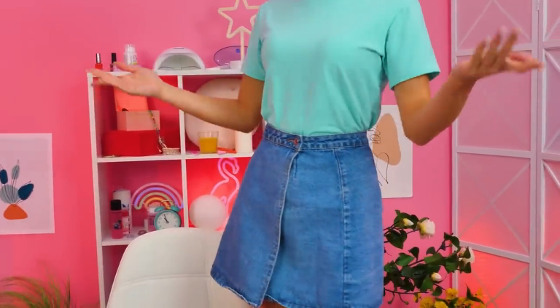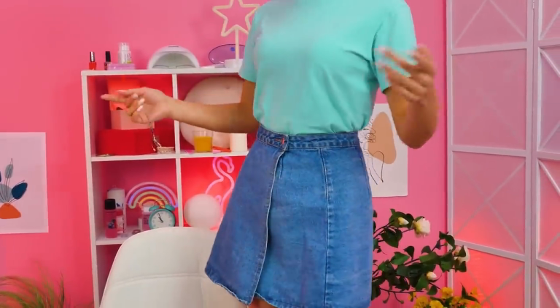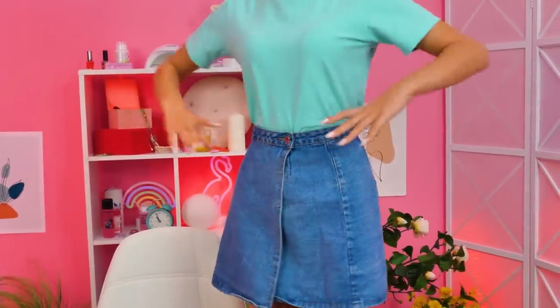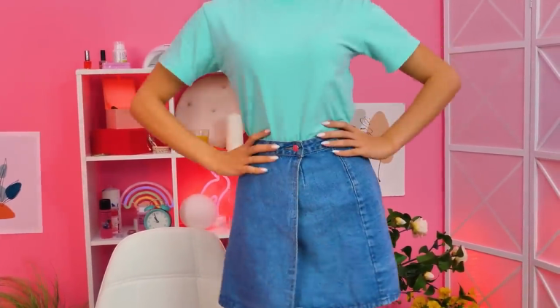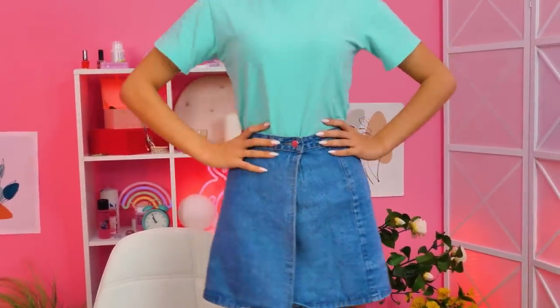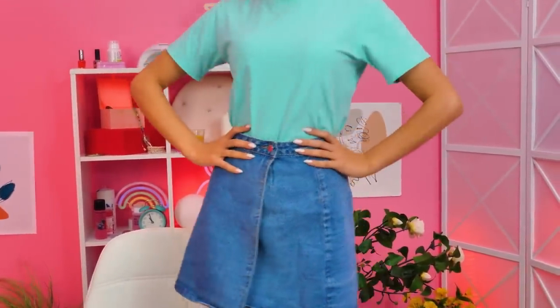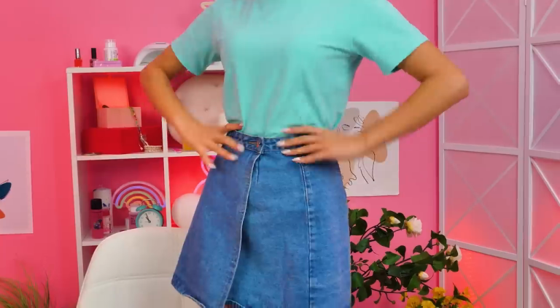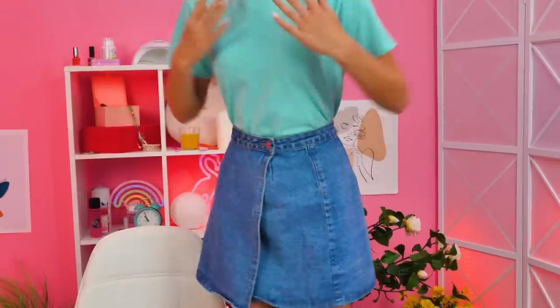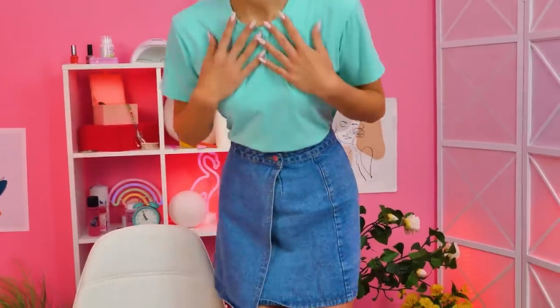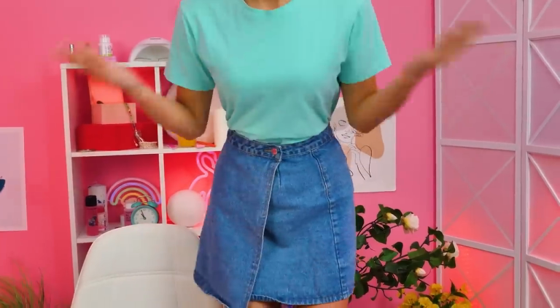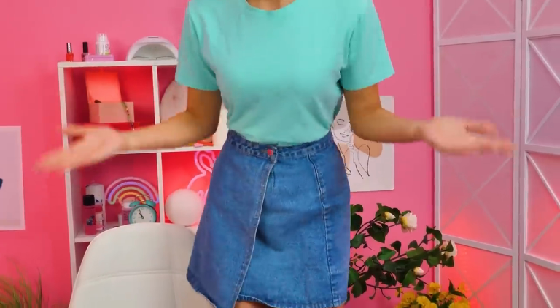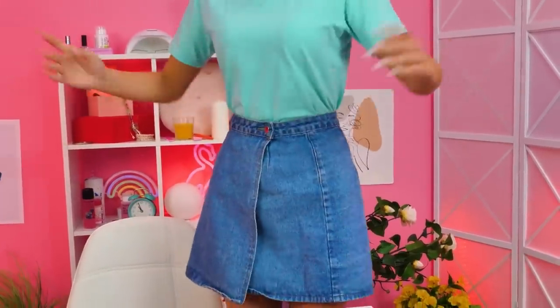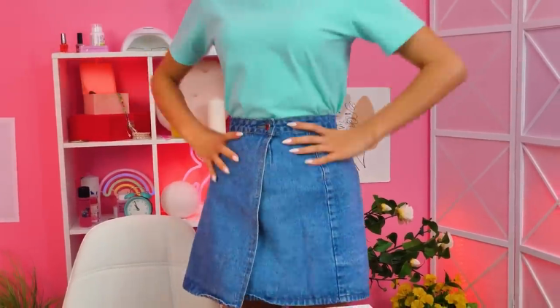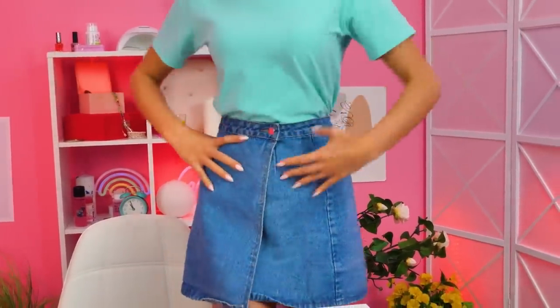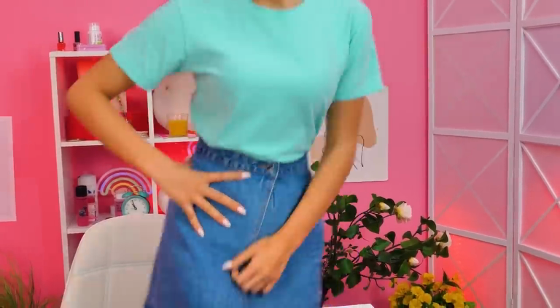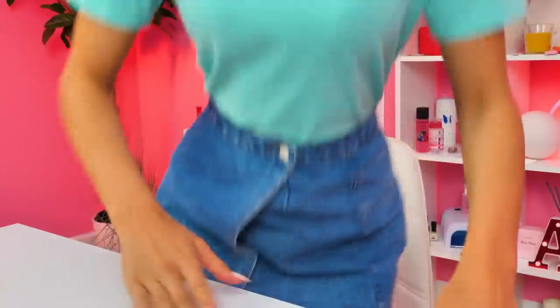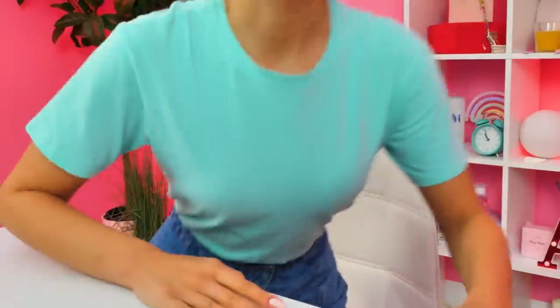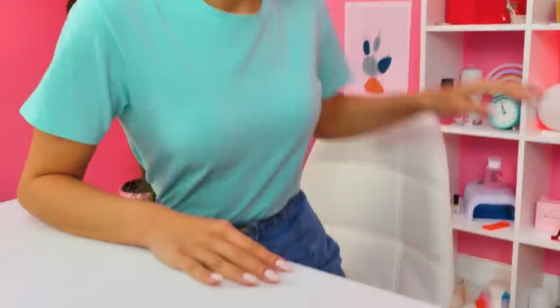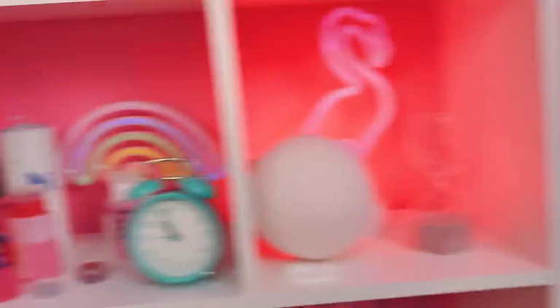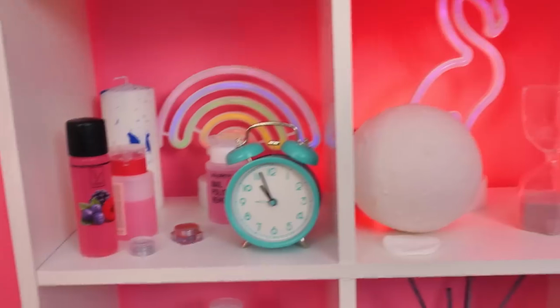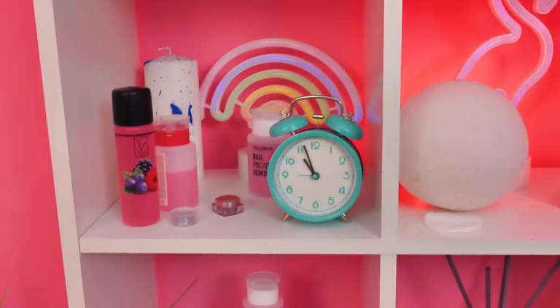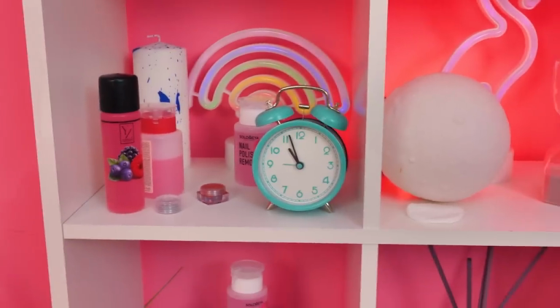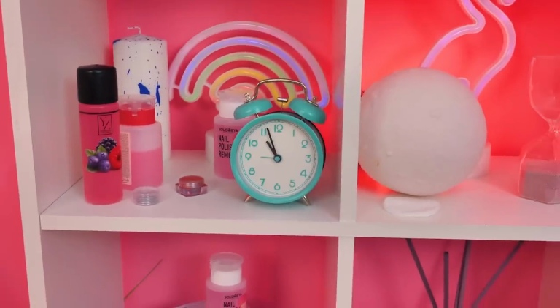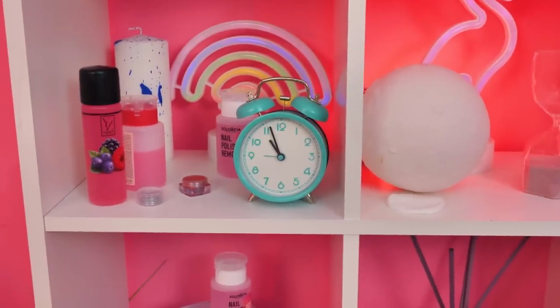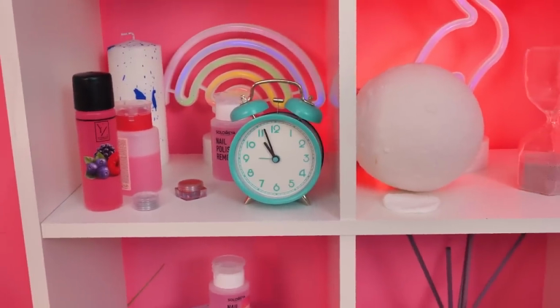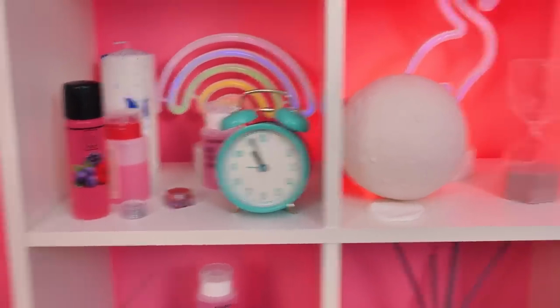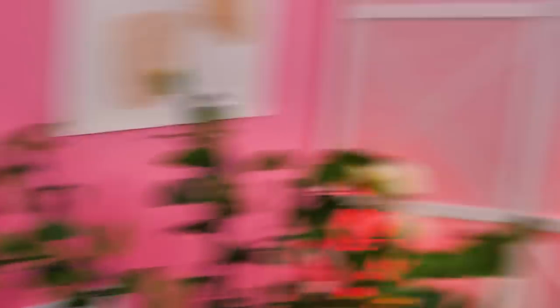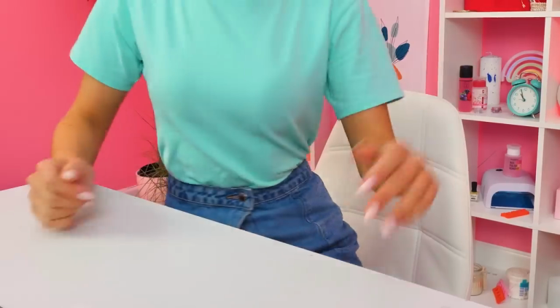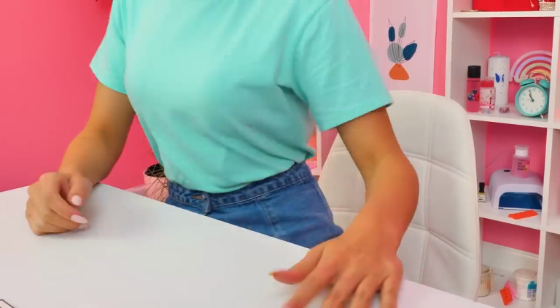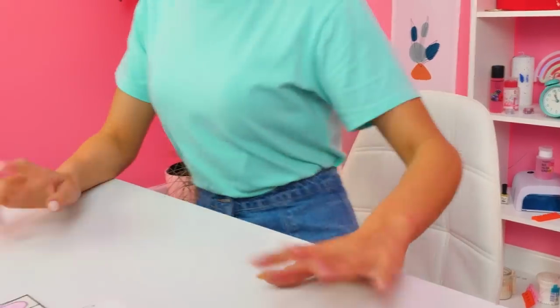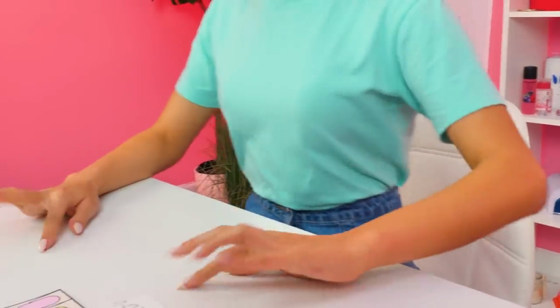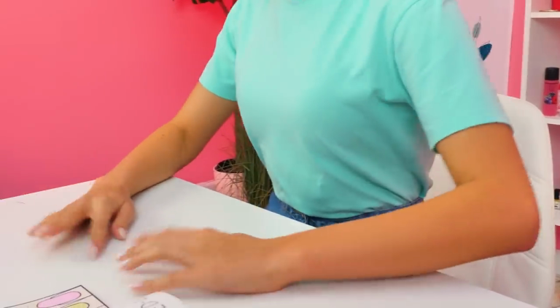Paper Nail Salon! I'm so excited. It's eleven-ish. My first client is coming. Wish me luck.